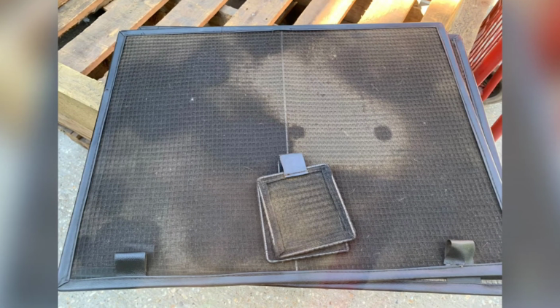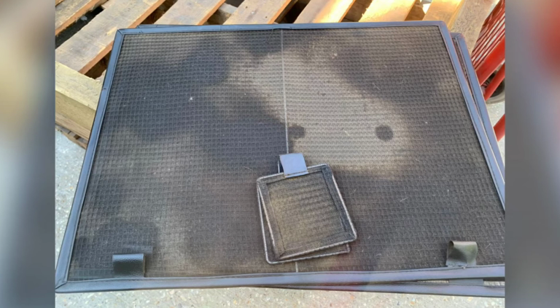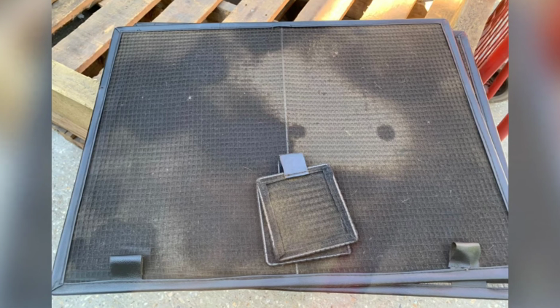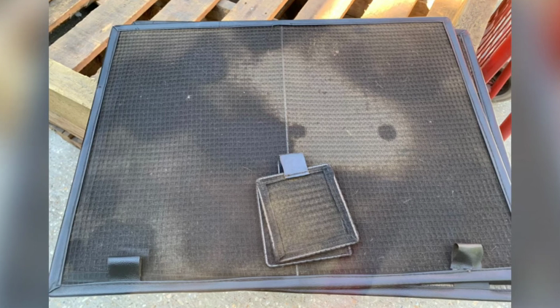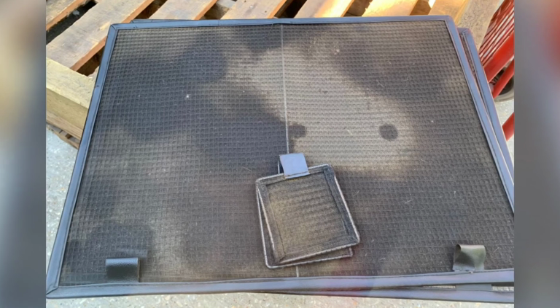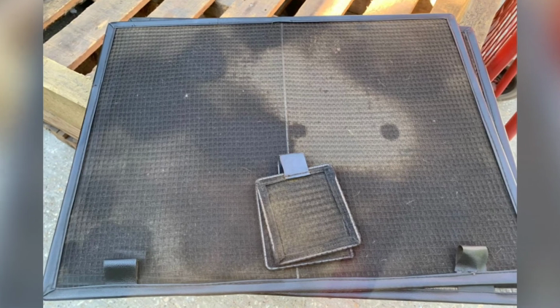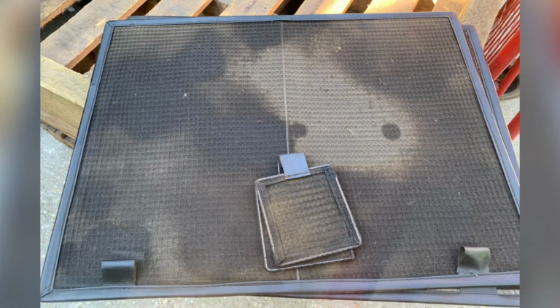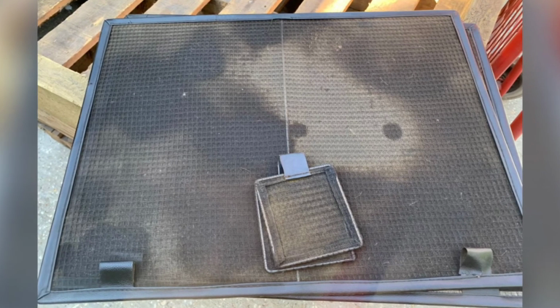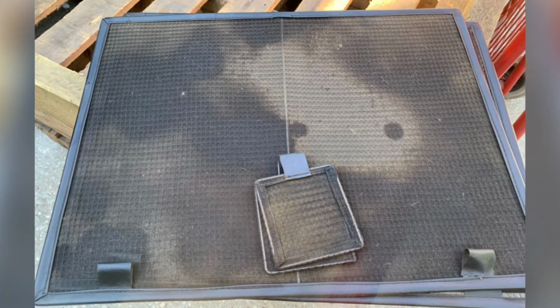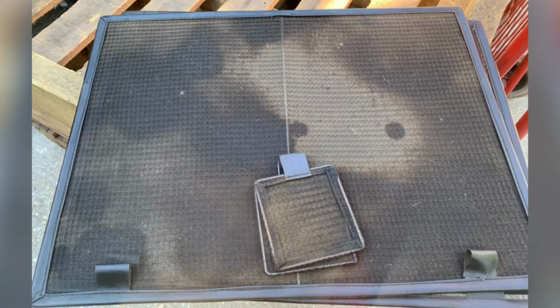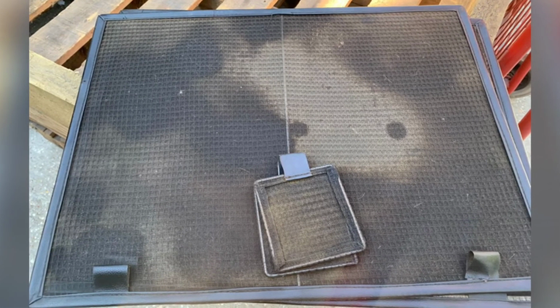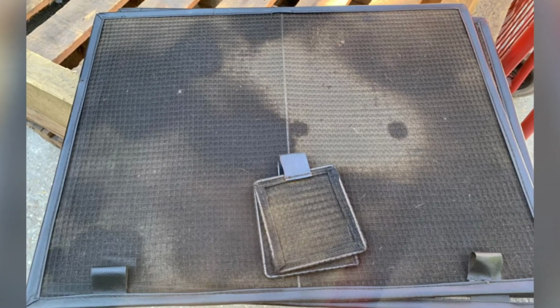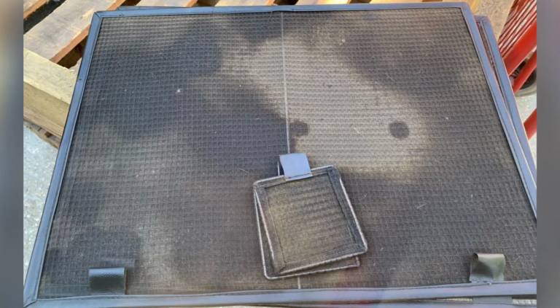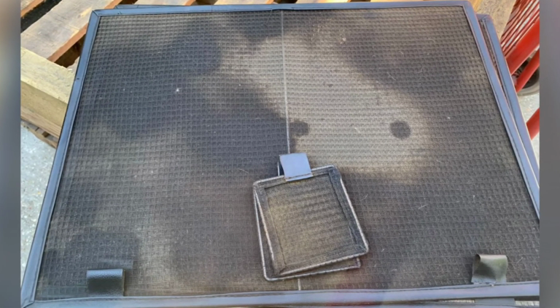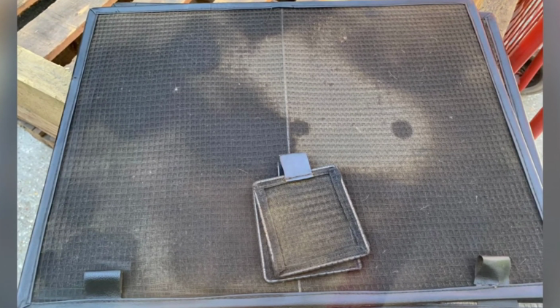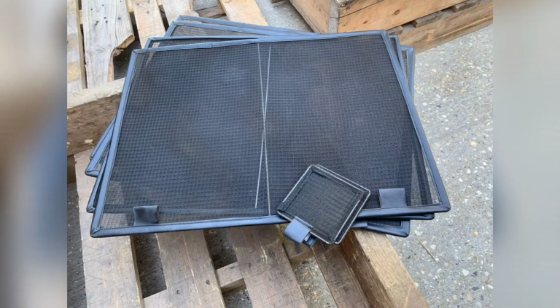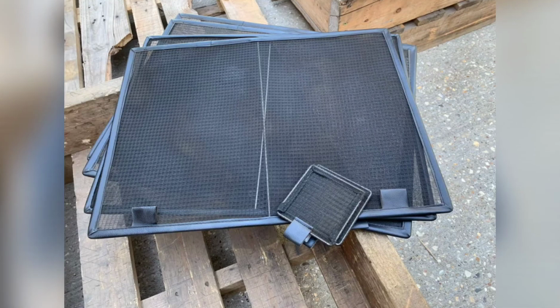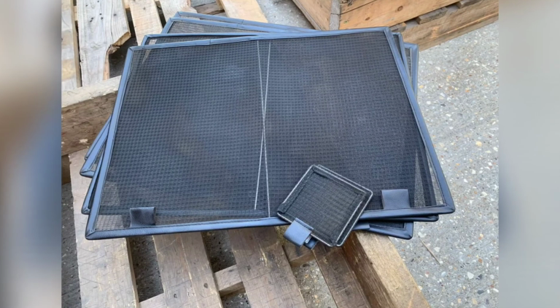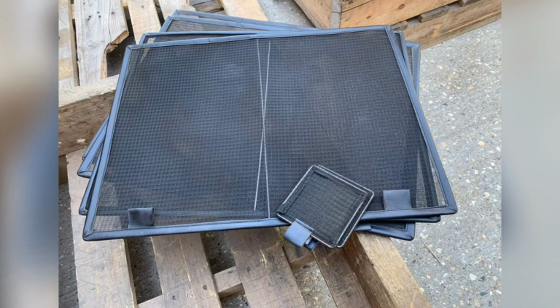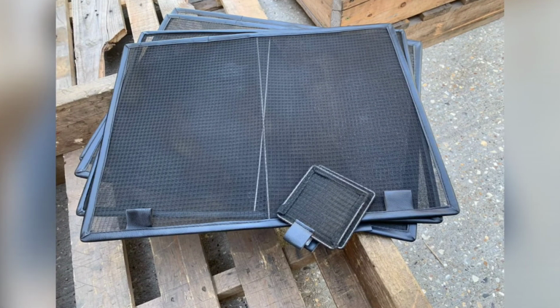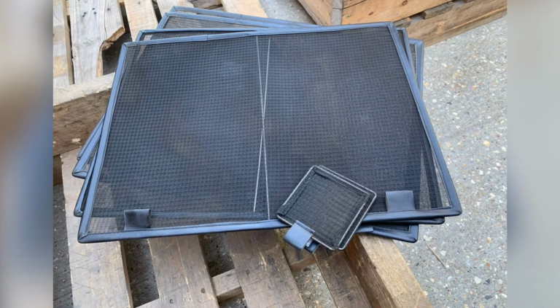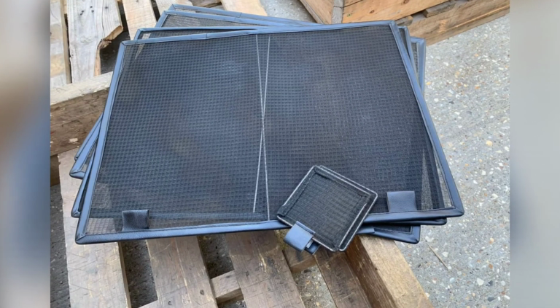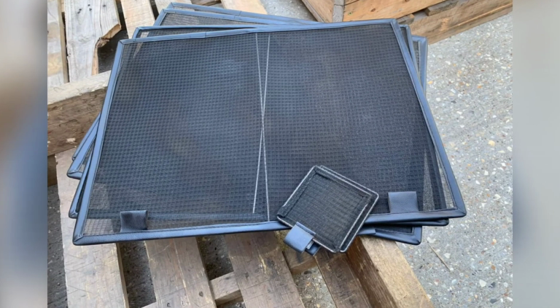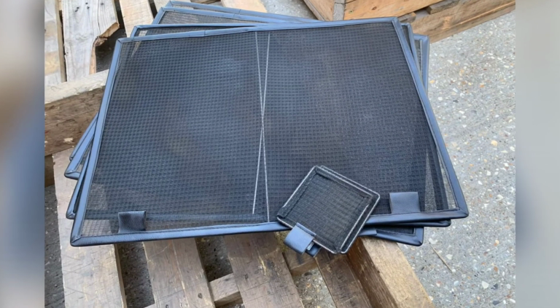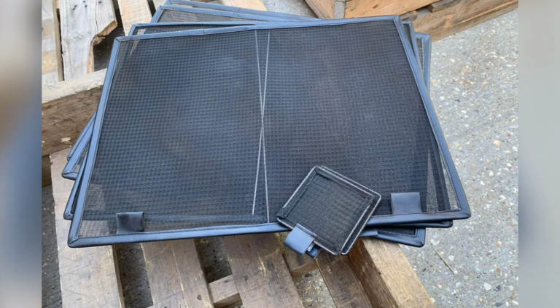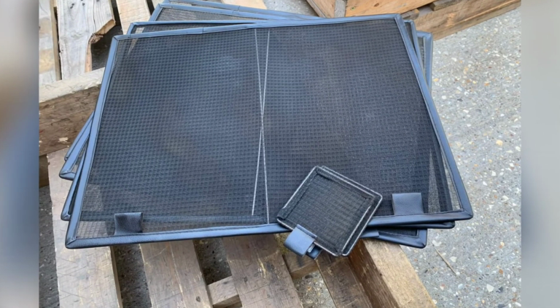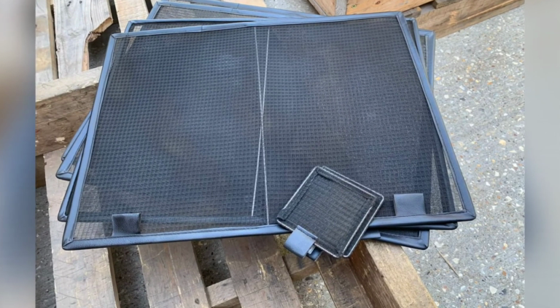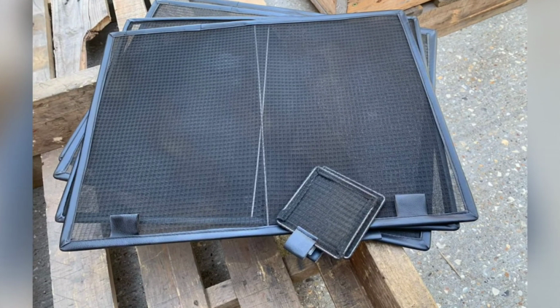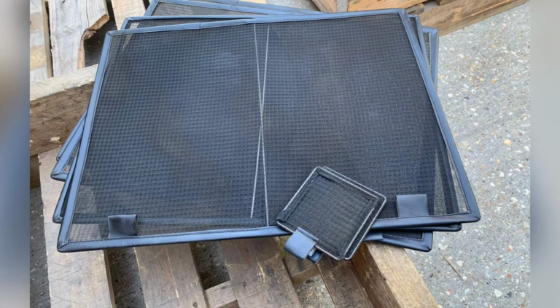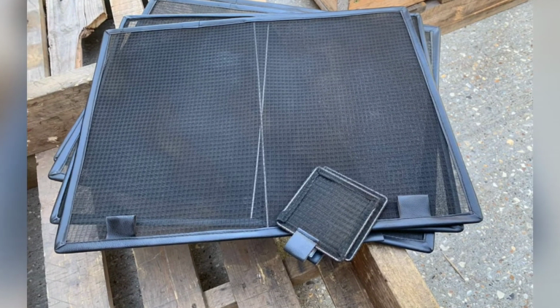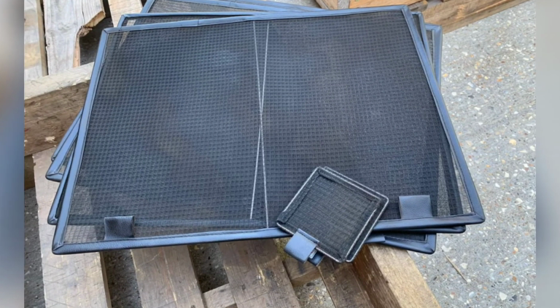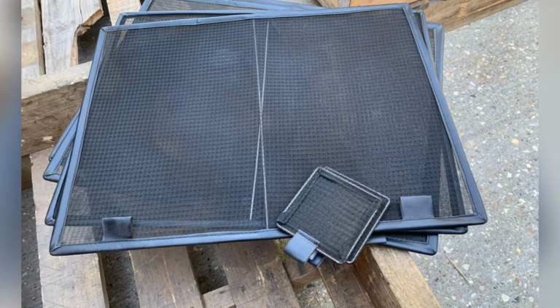The before and after from Robert on the laser filters — made them really clean and shine like new.